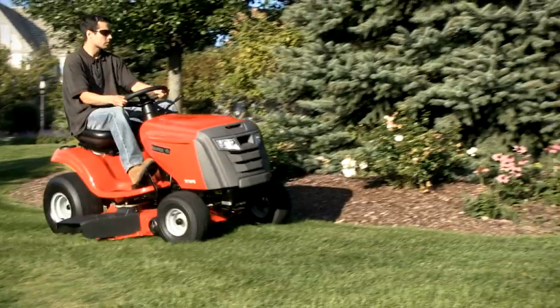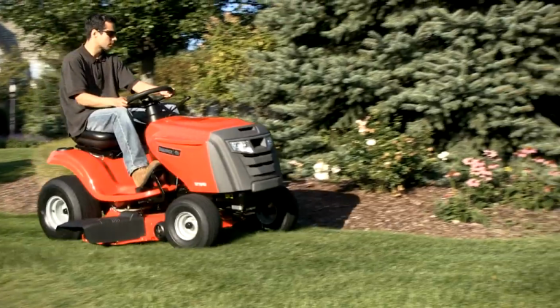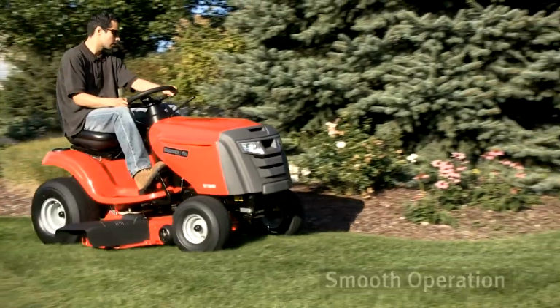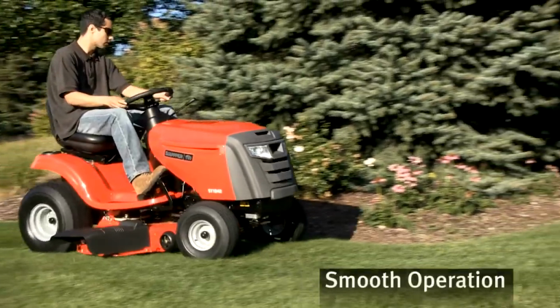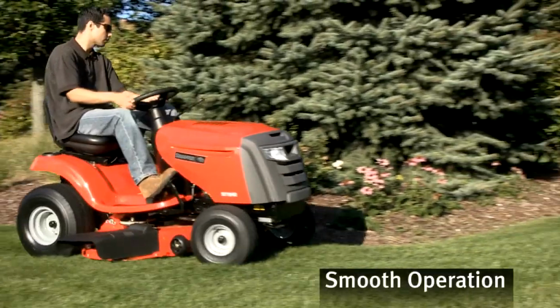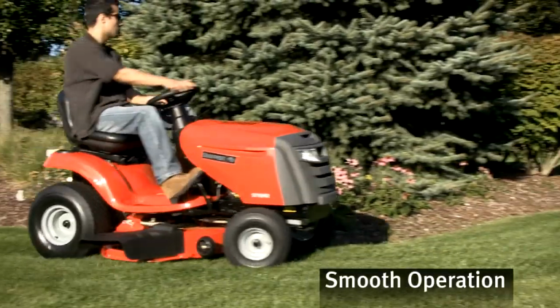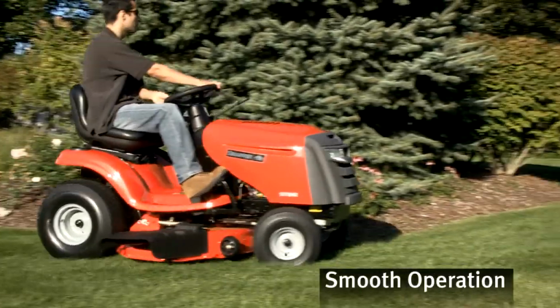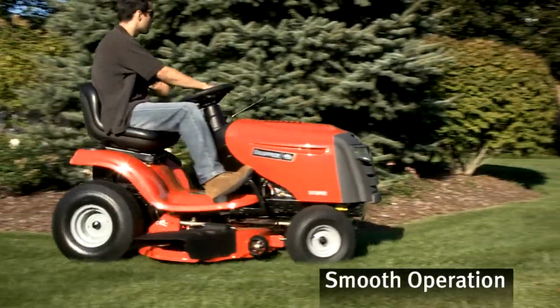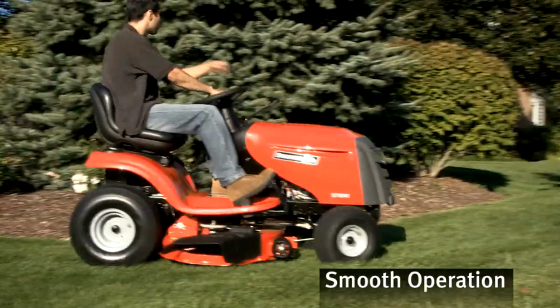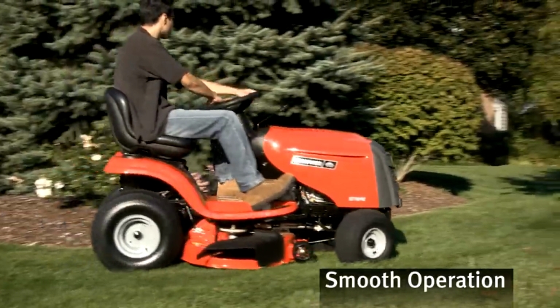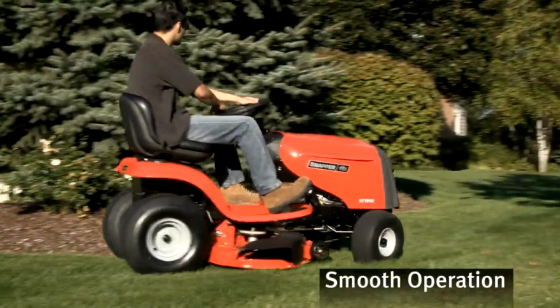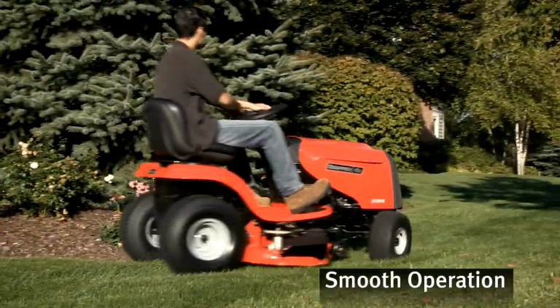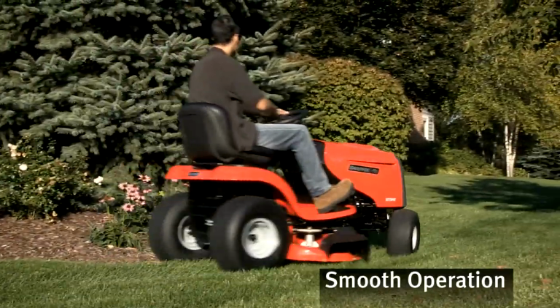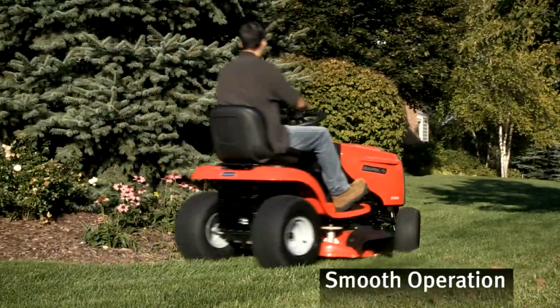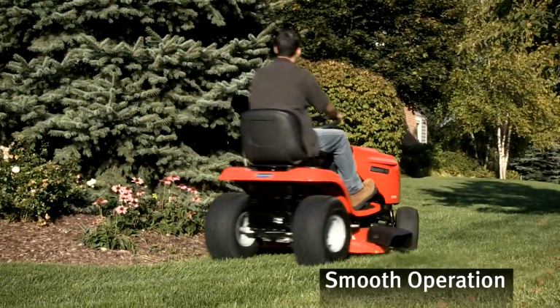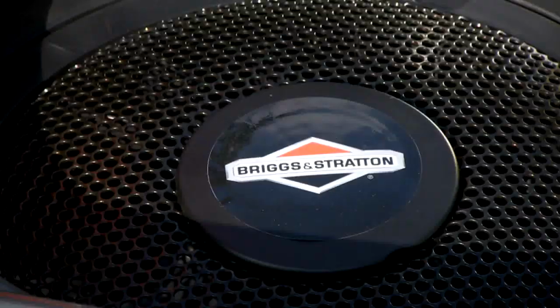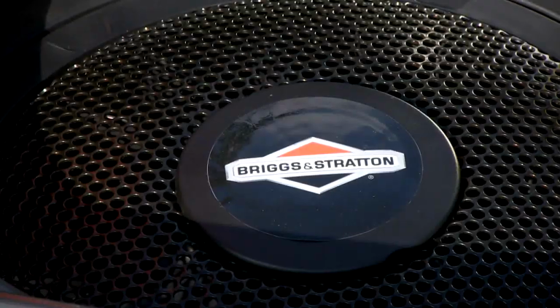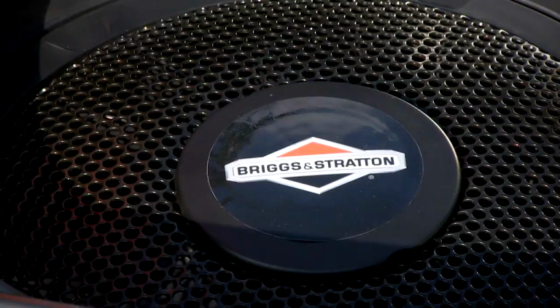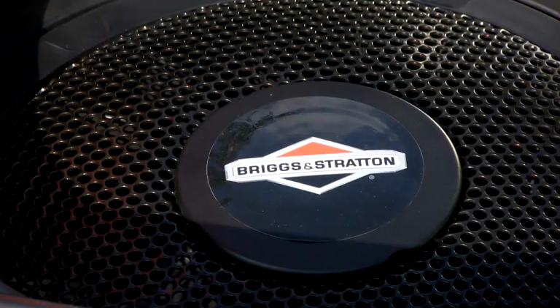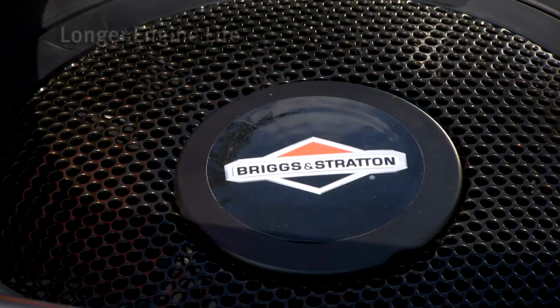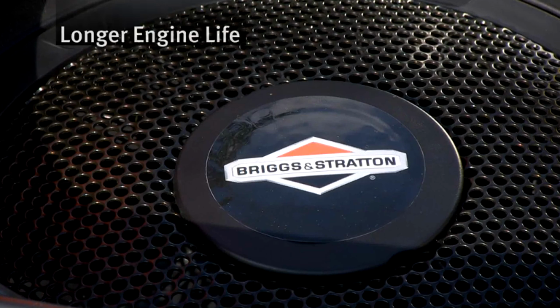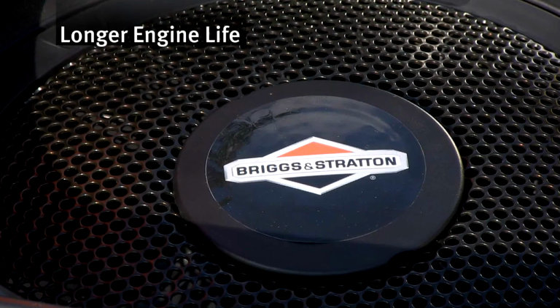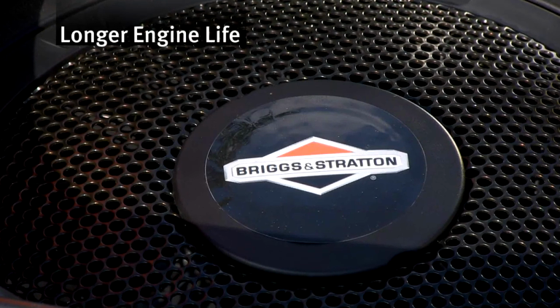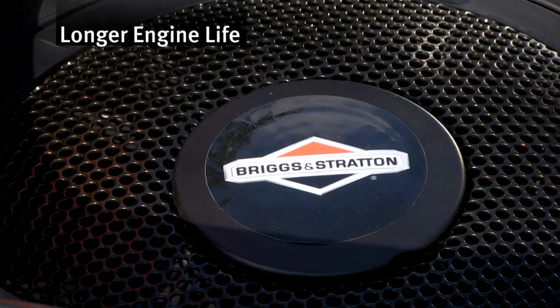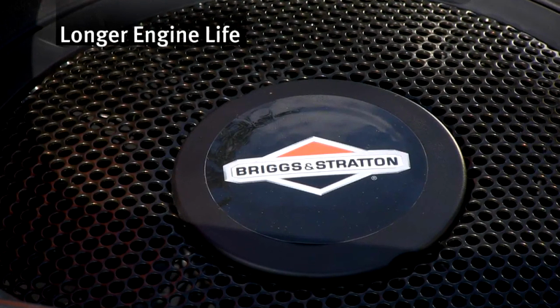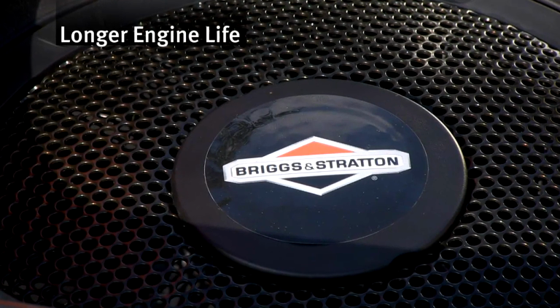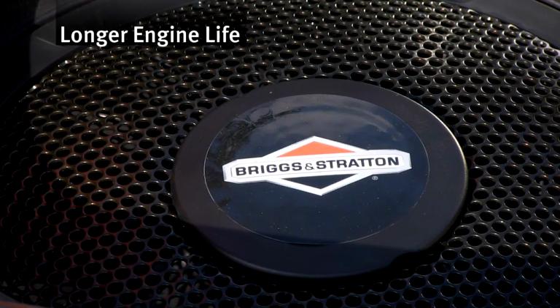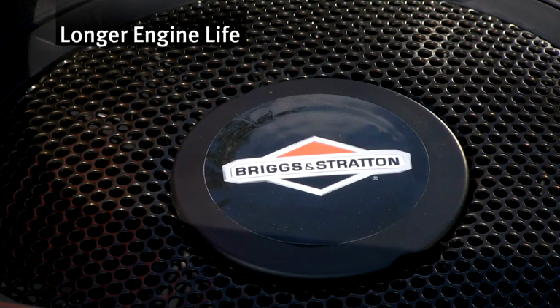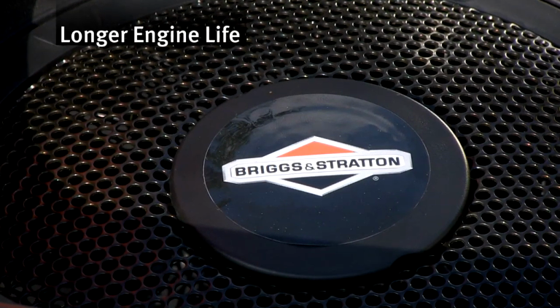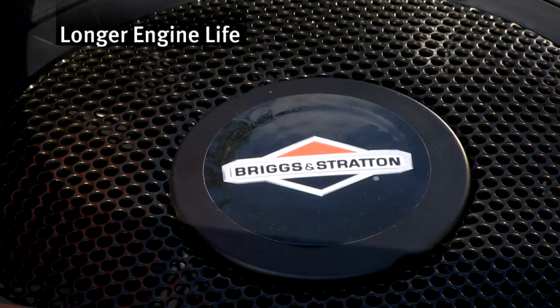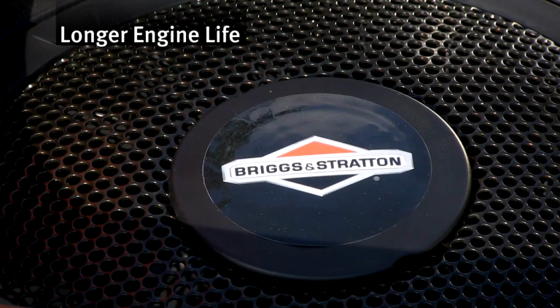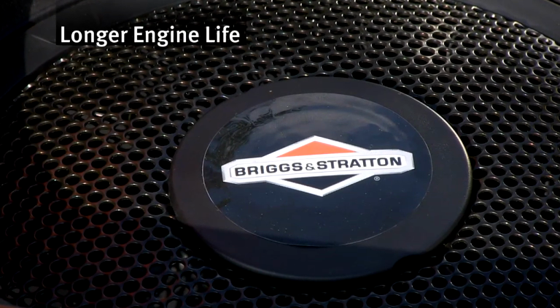An anti-vibration system smooths out your ride, and an advanced debris management system keeps vital engine components clean.